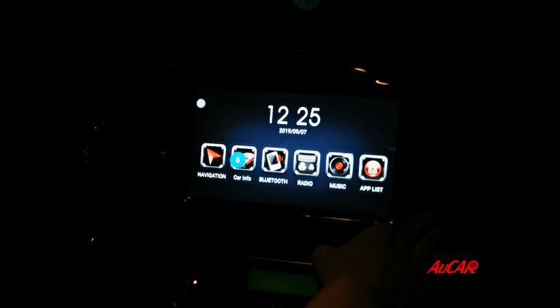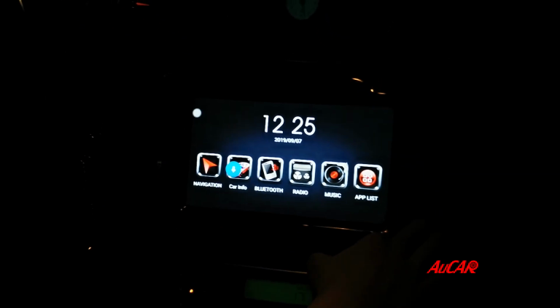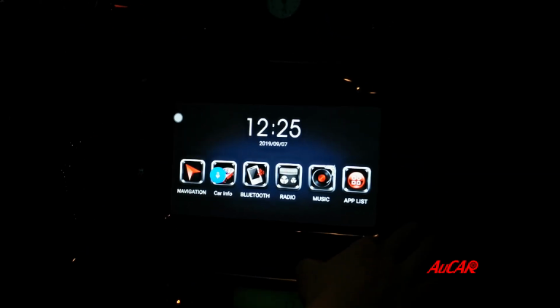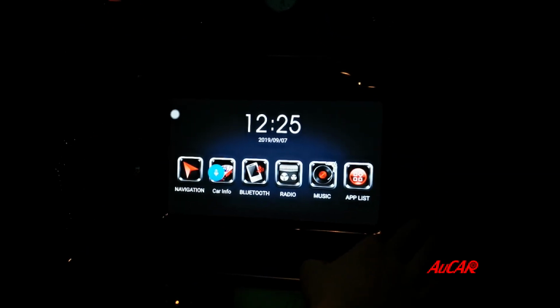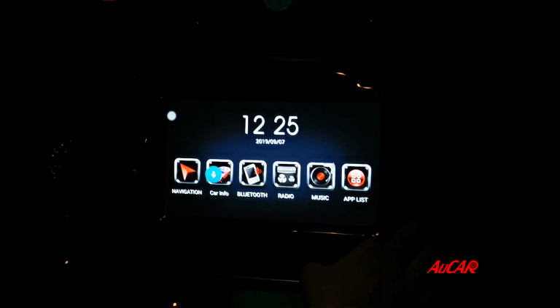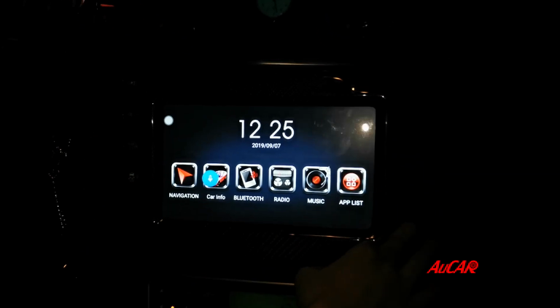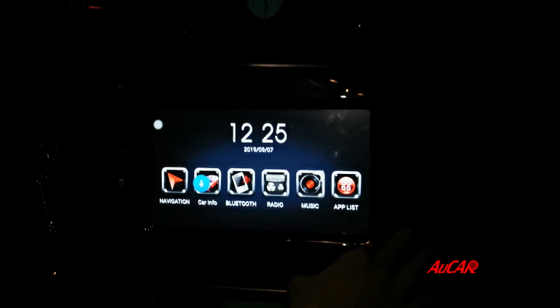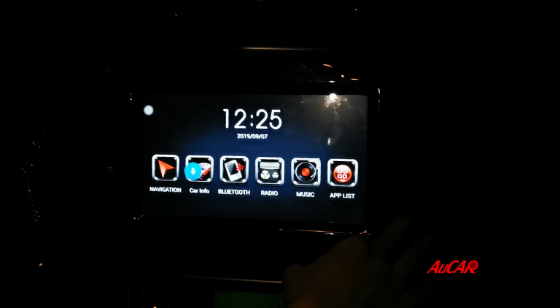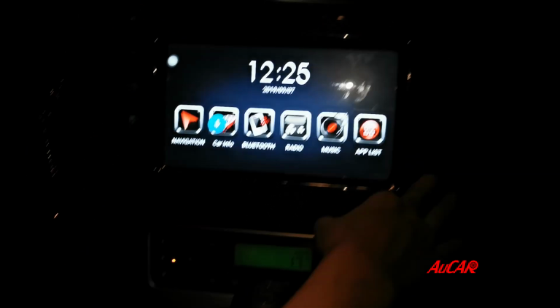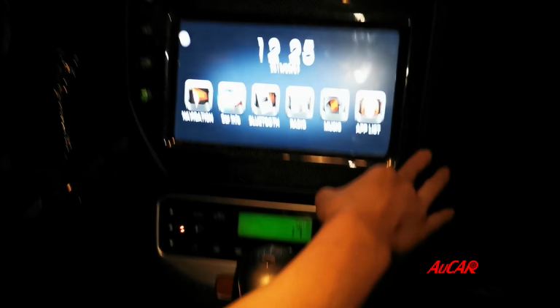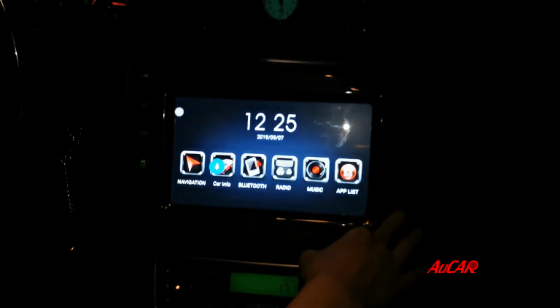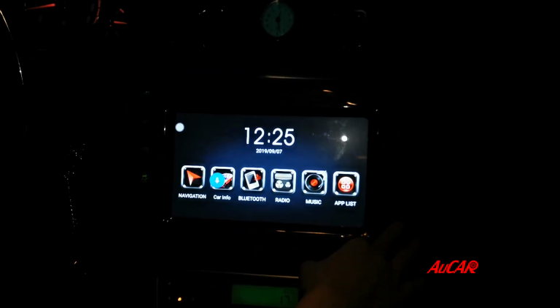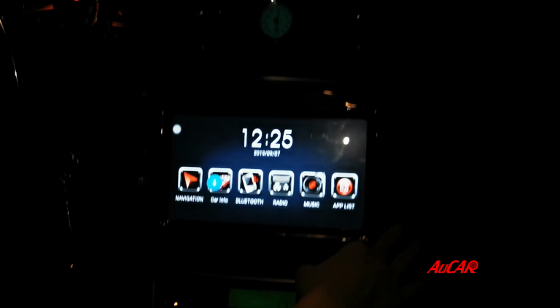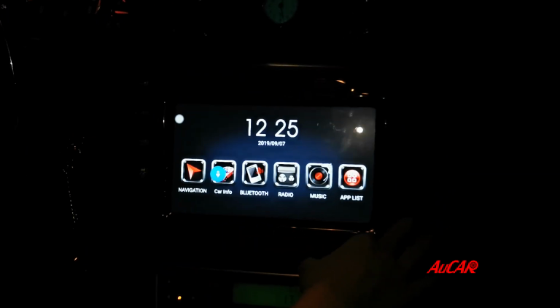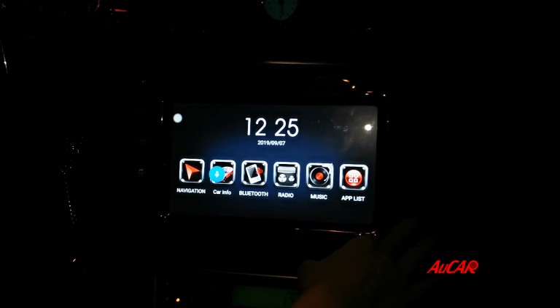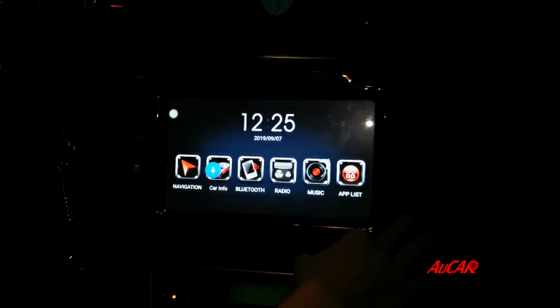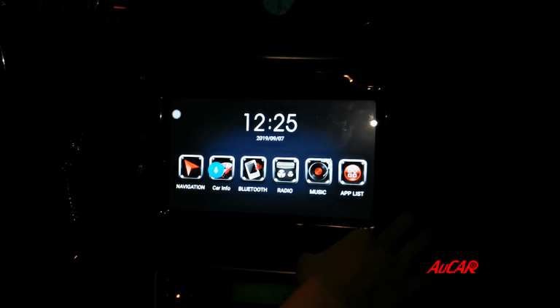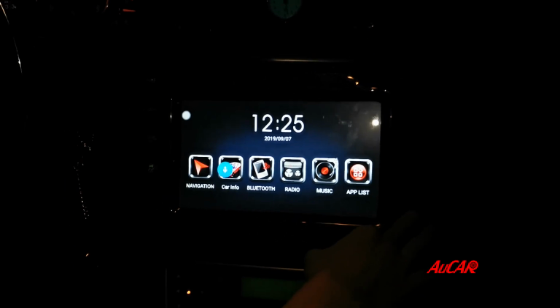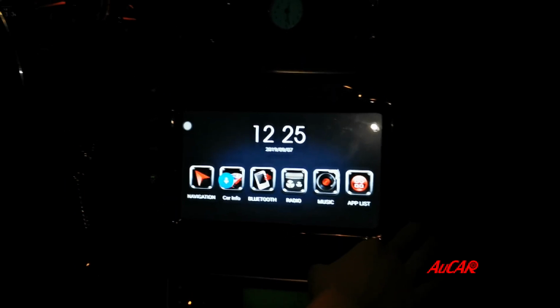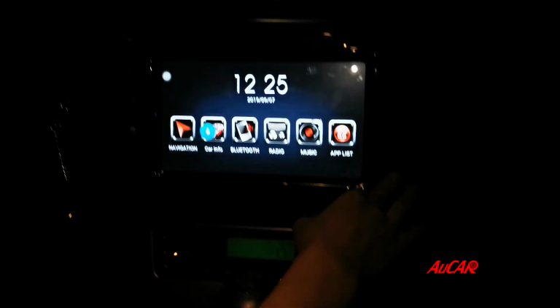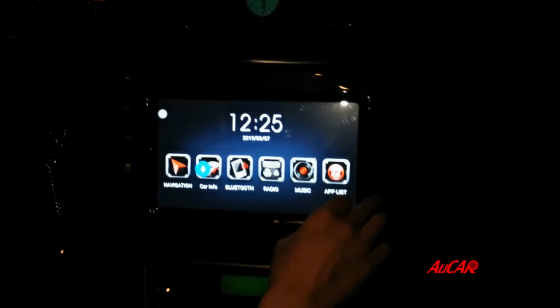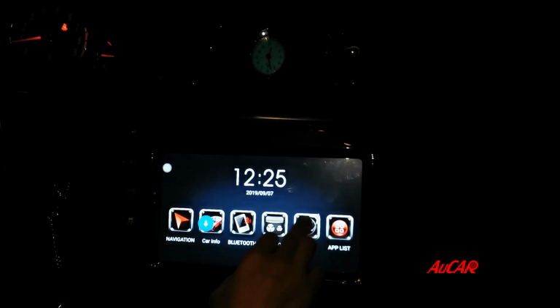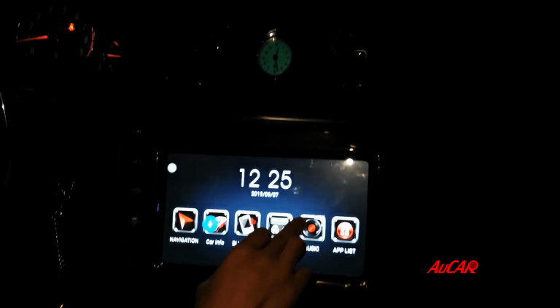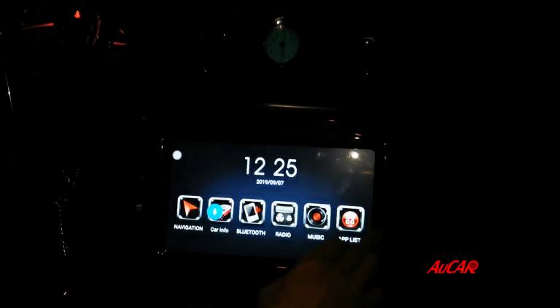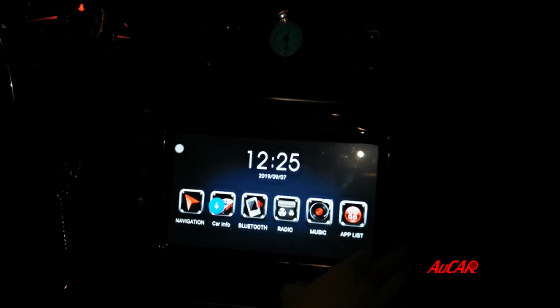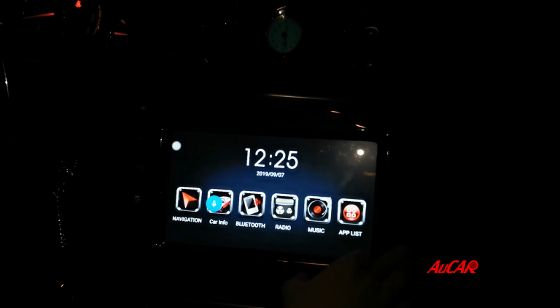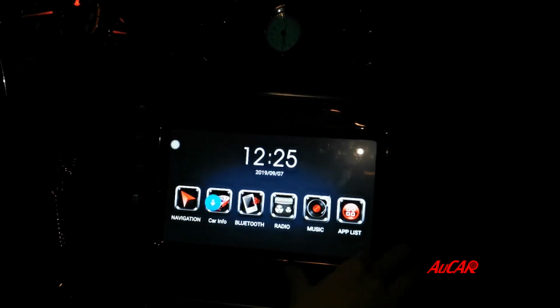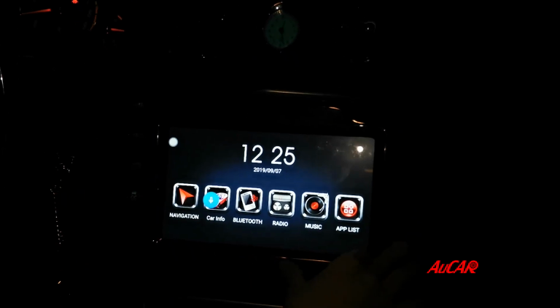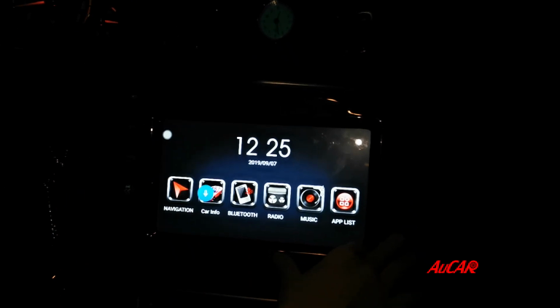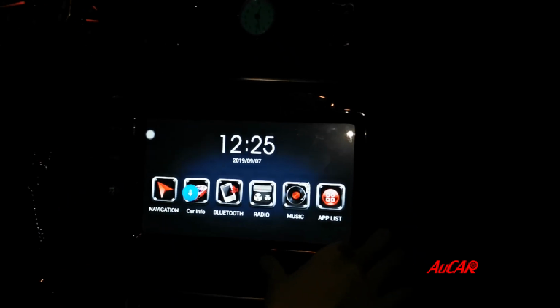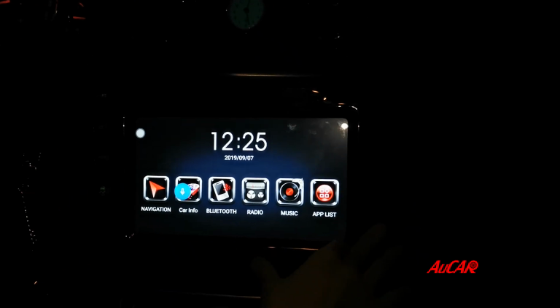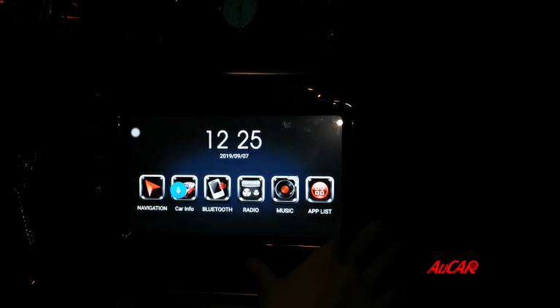The sound system is softer, actually it is better than before if you notice.